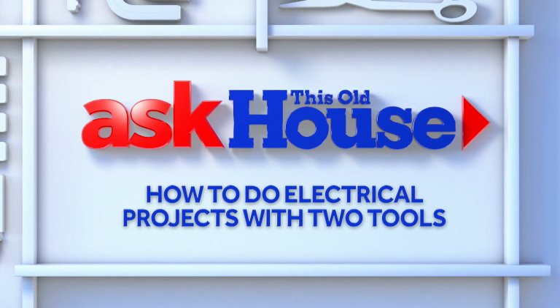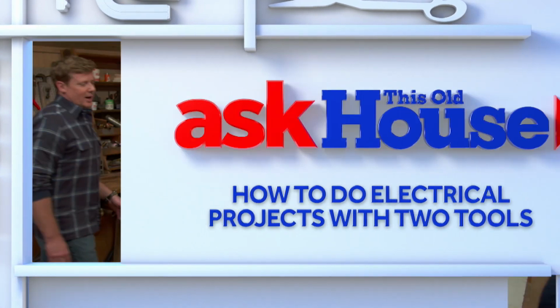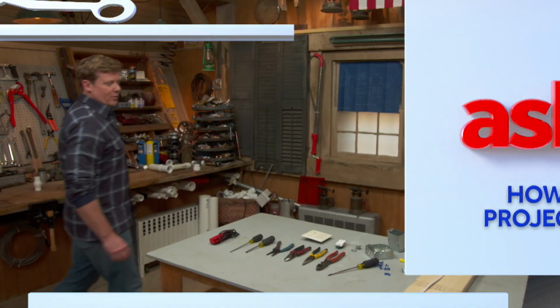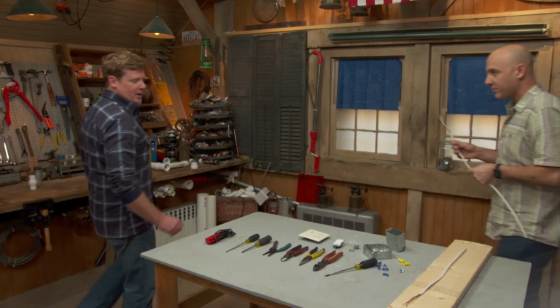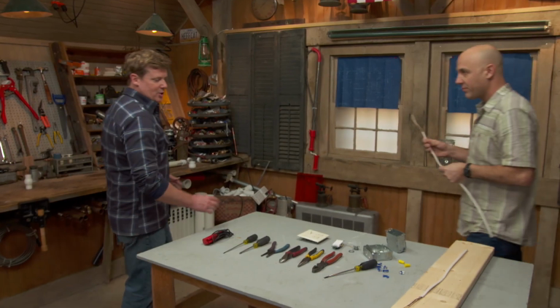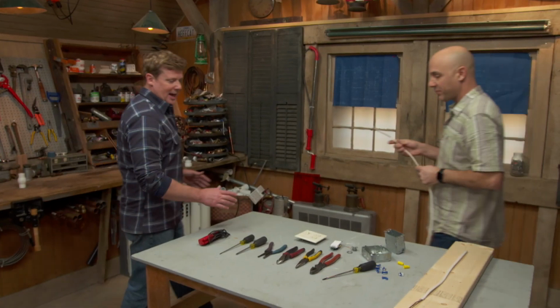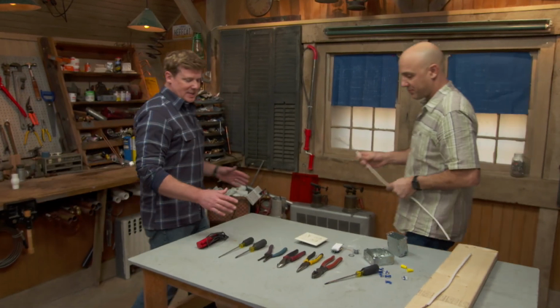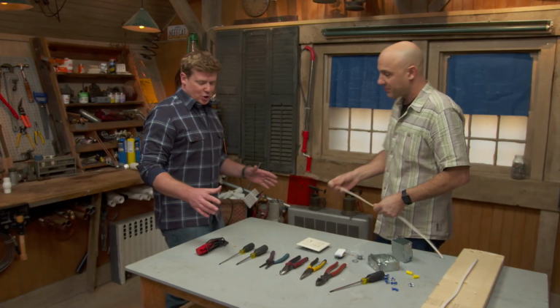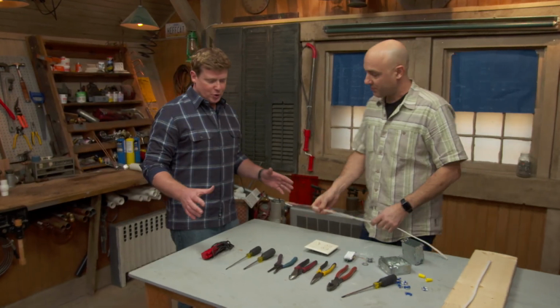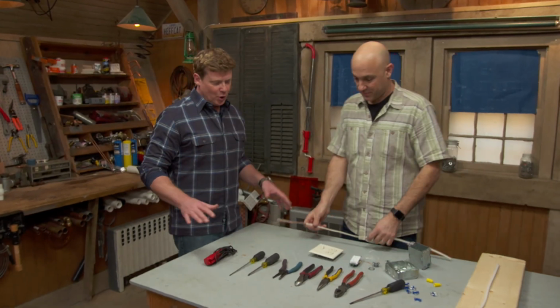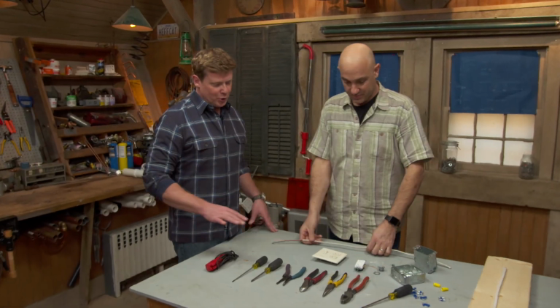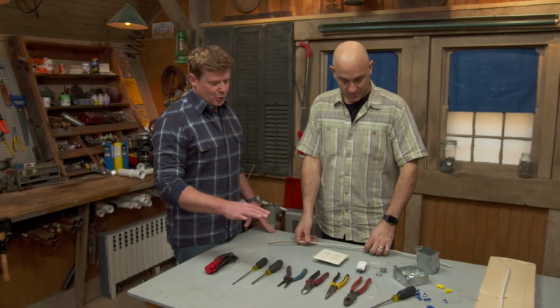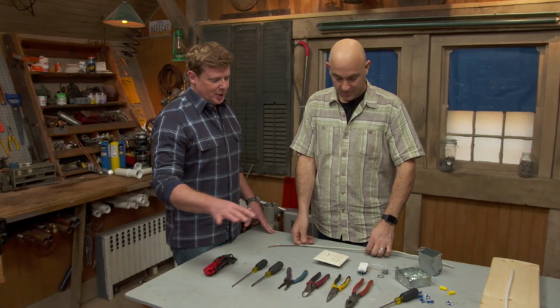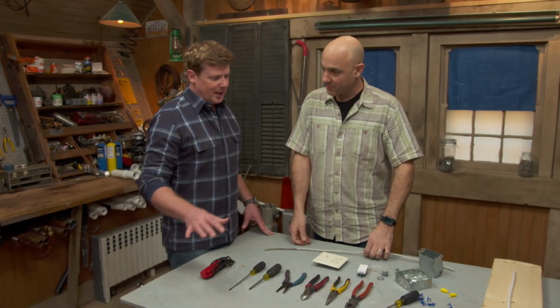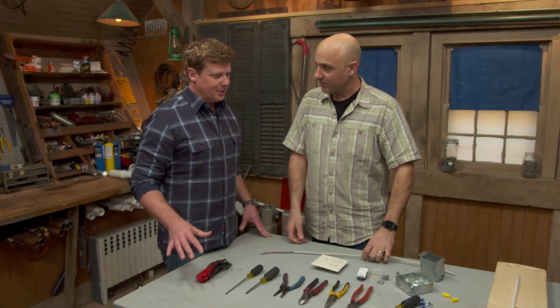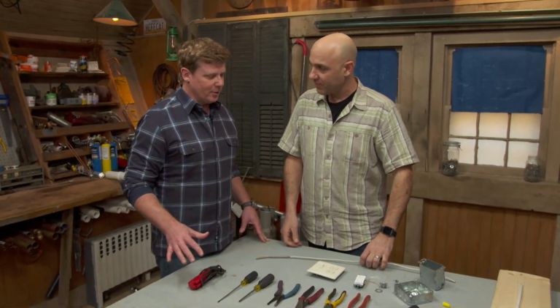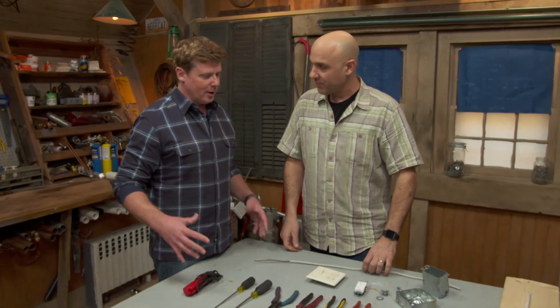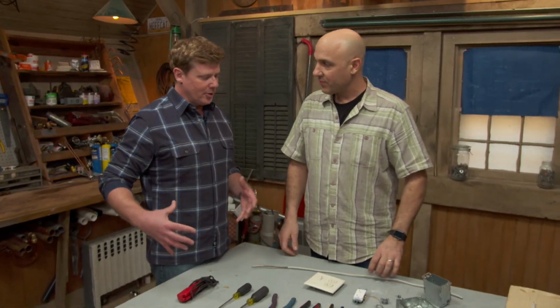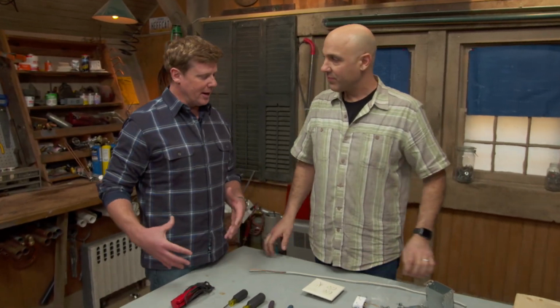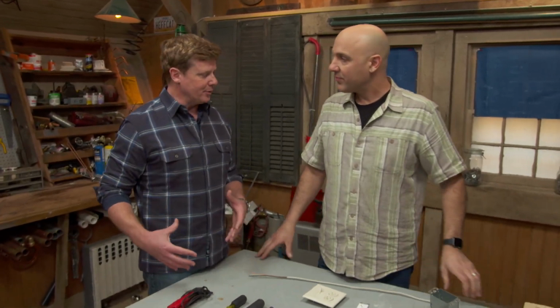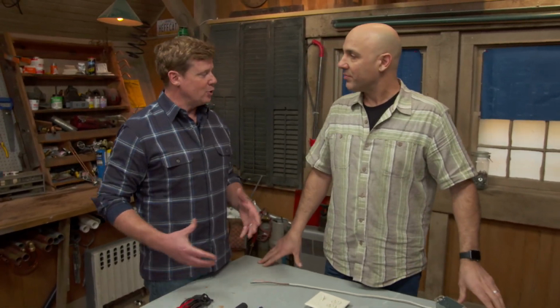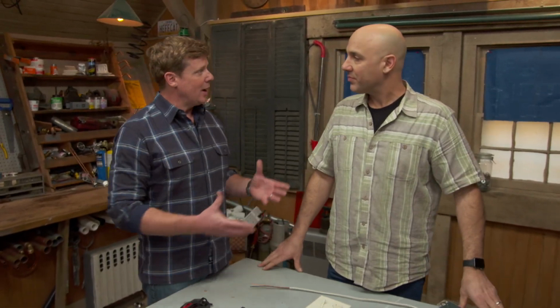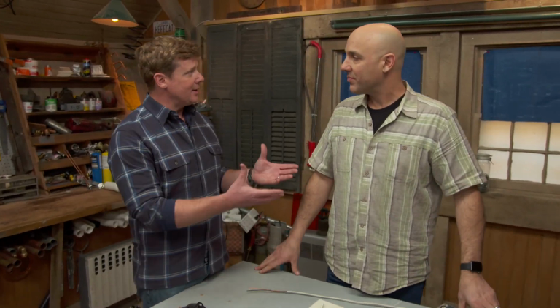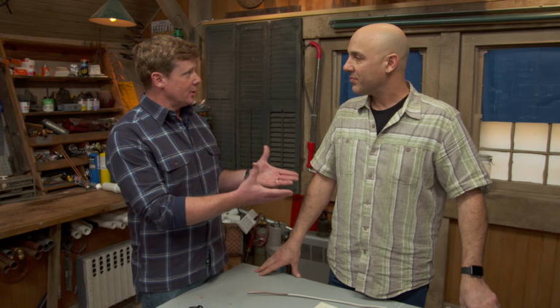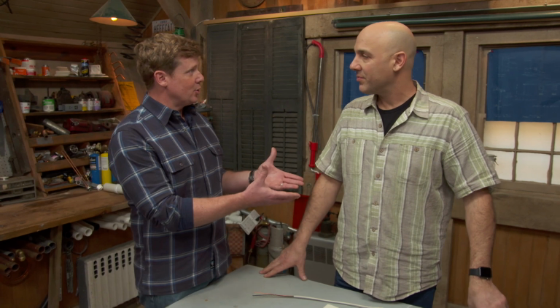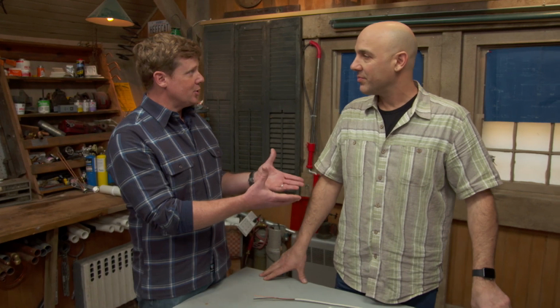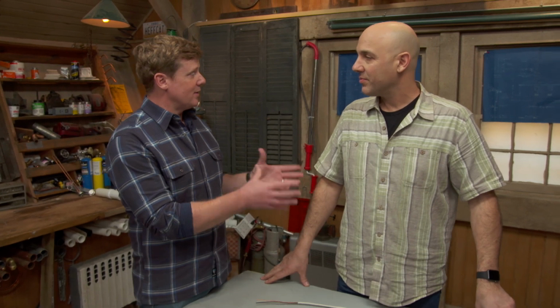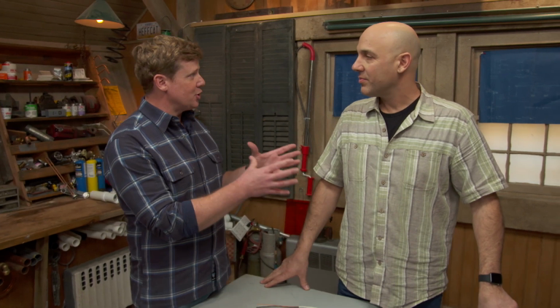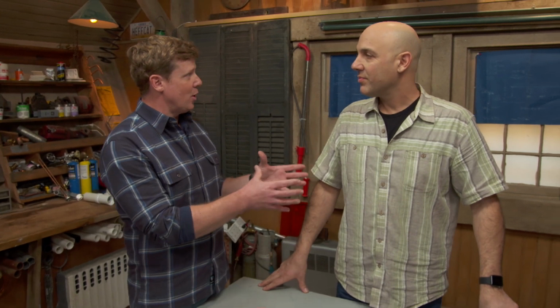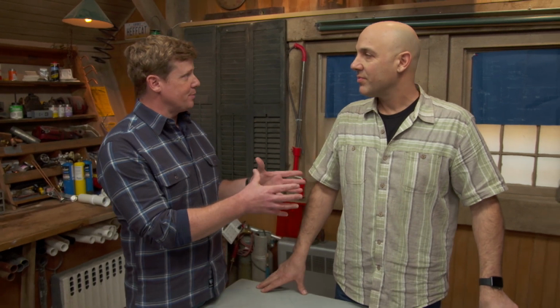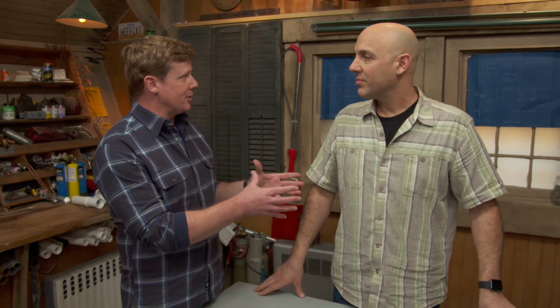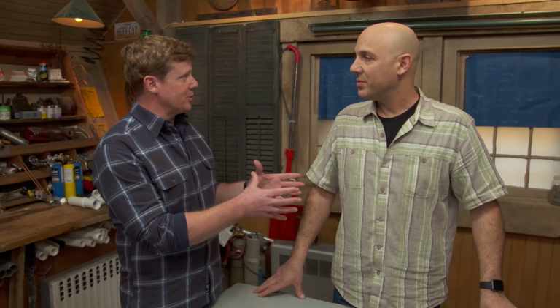Scott, over the years, the guys have shown us all the tools they keep in their aprons. And you guys, you're electricians, you've got the smallest pouches.